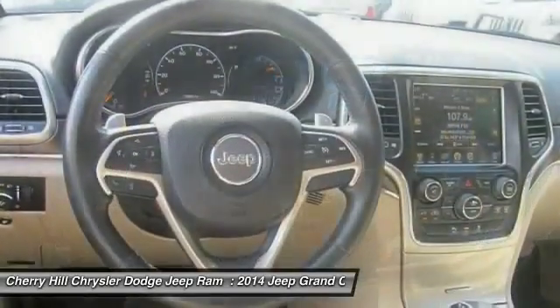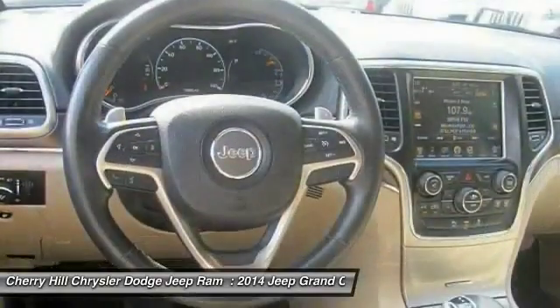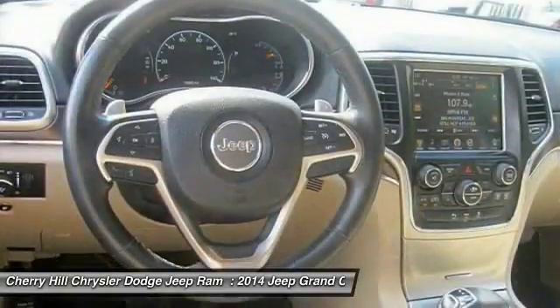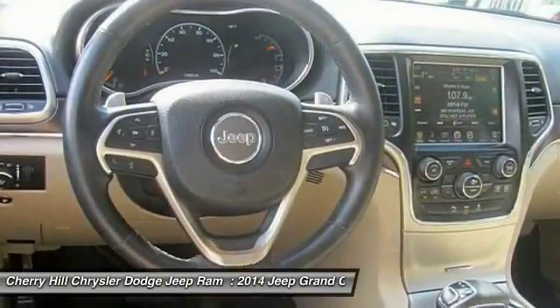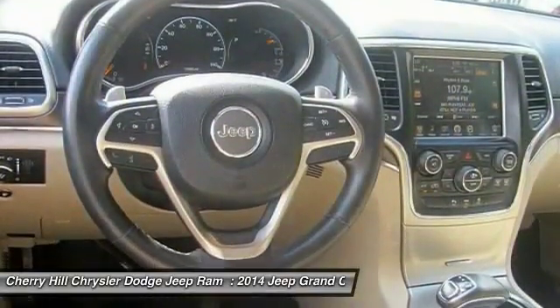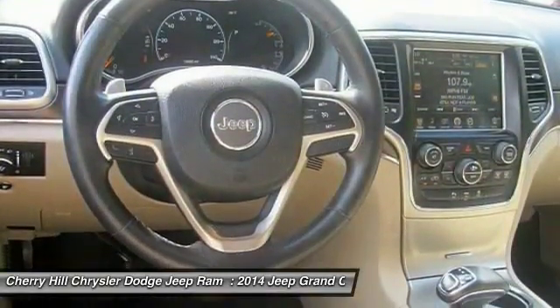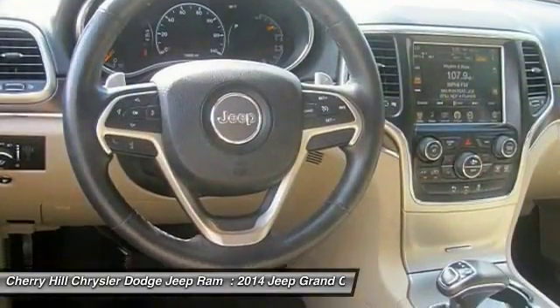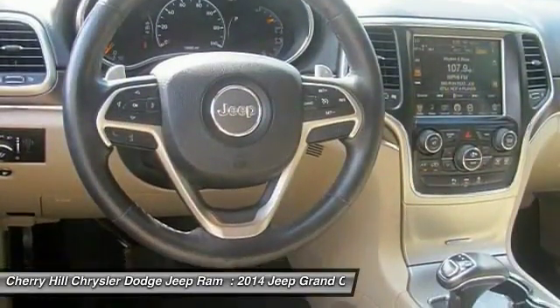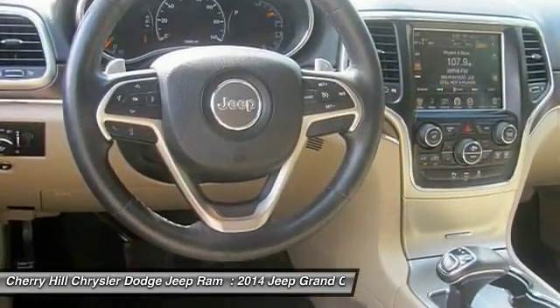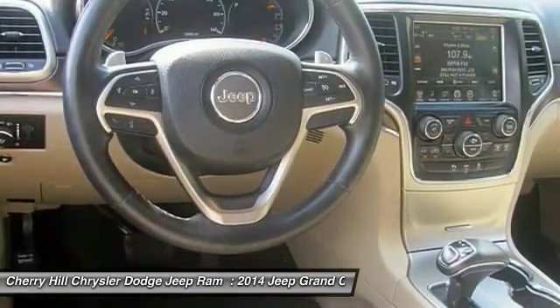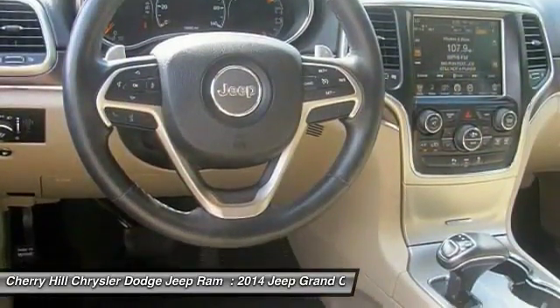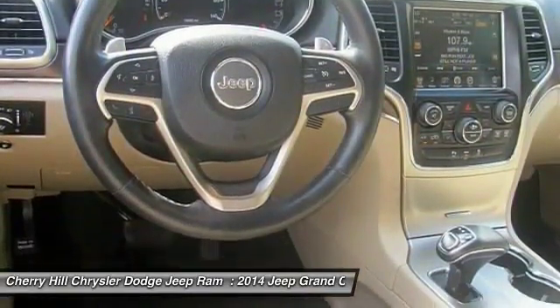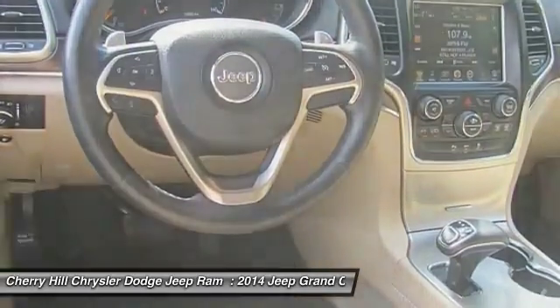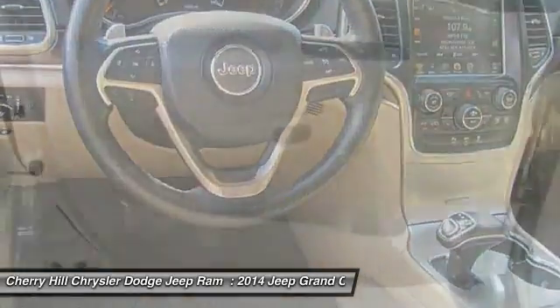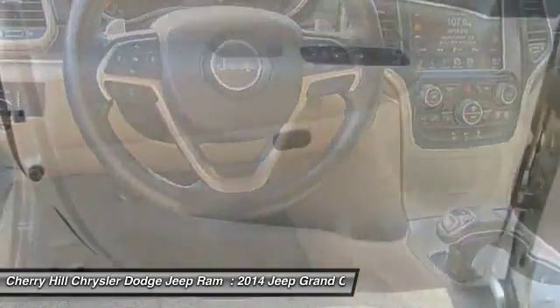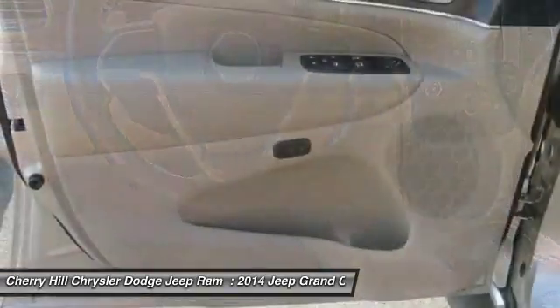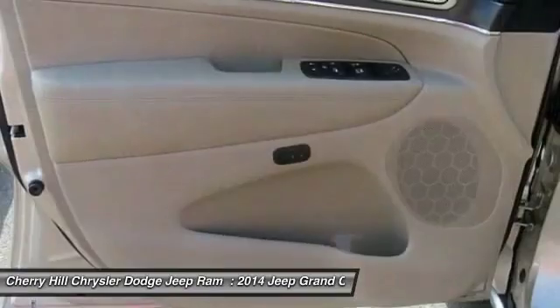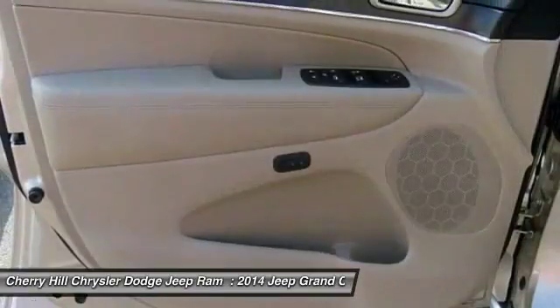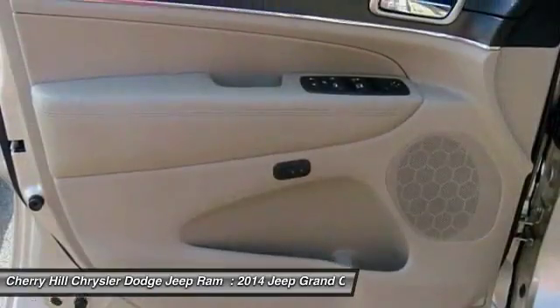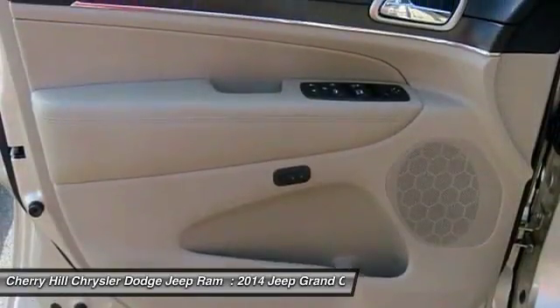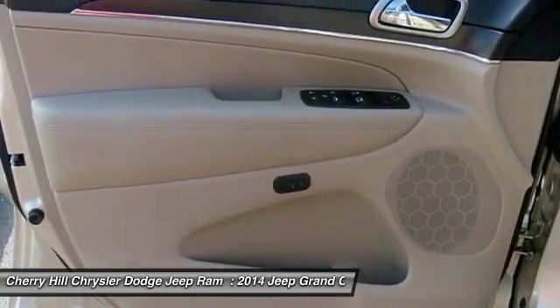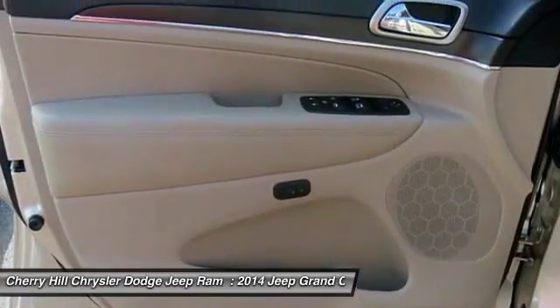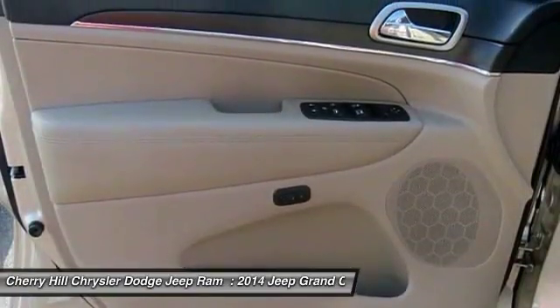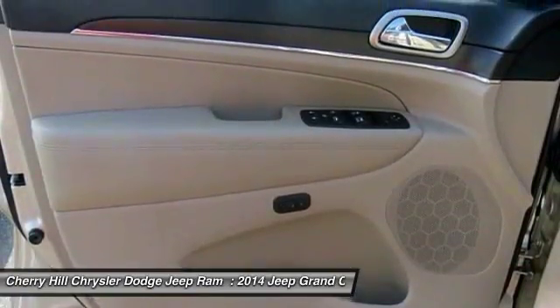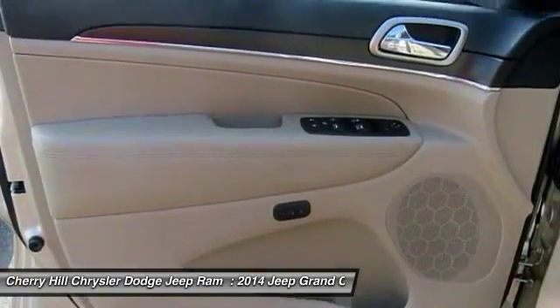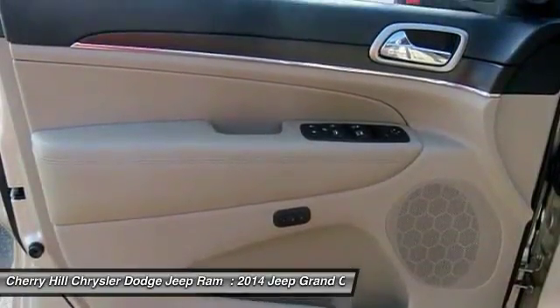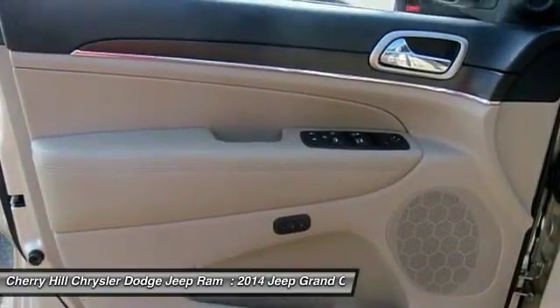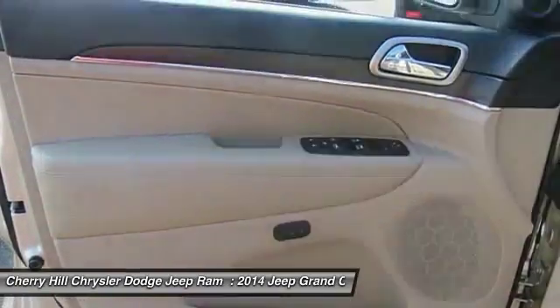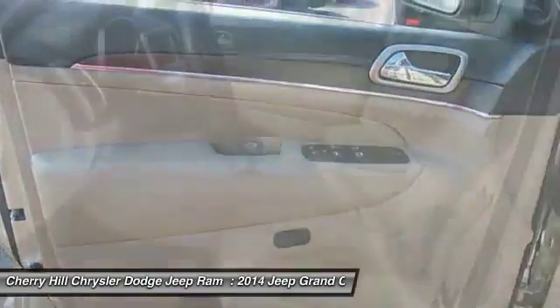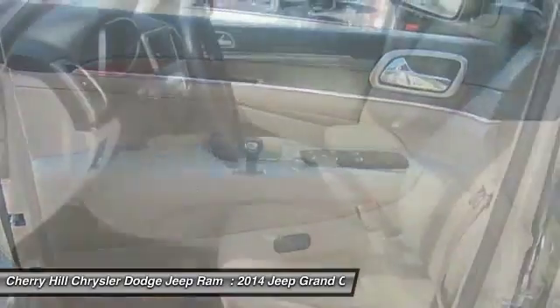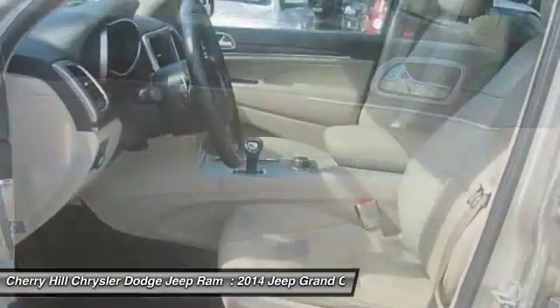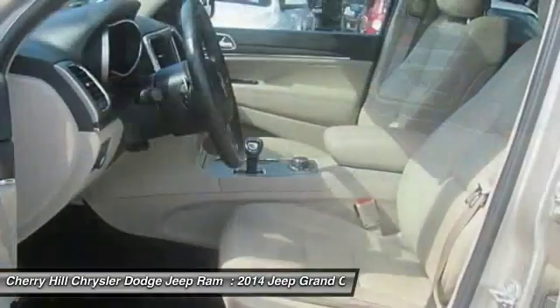Steering wheel audio controls, backup camera, power liftgate, leather-wrapped steering wheel.